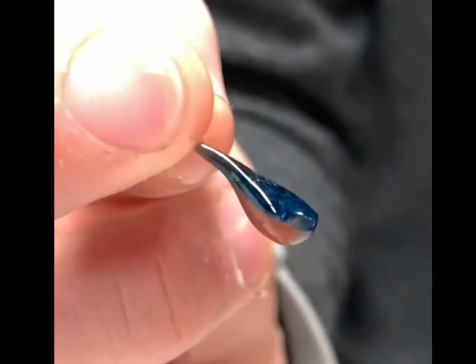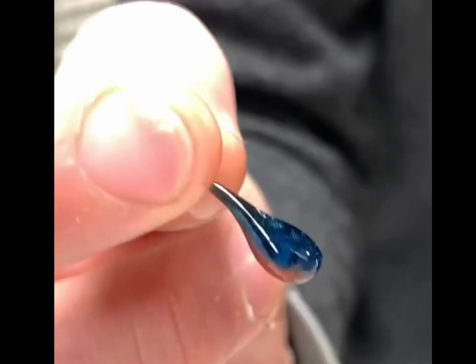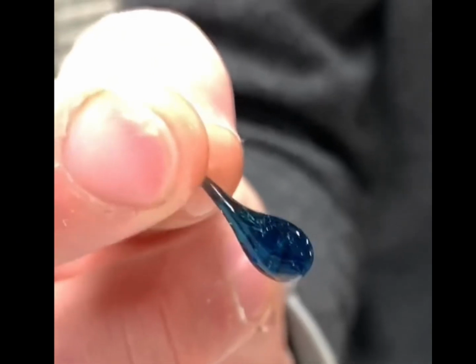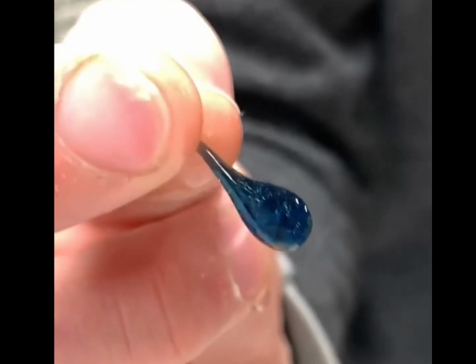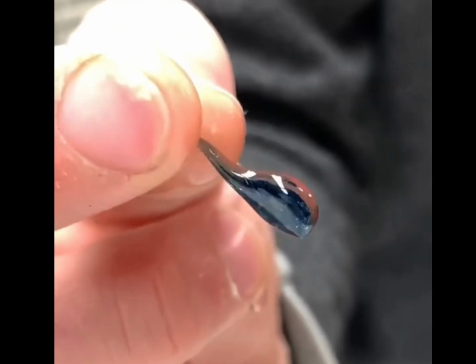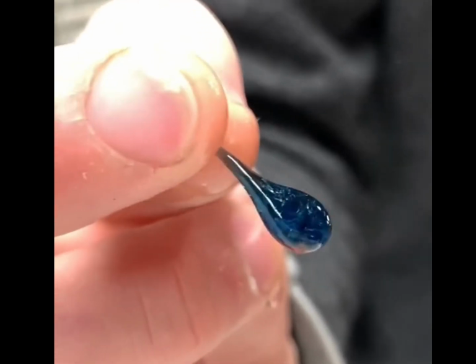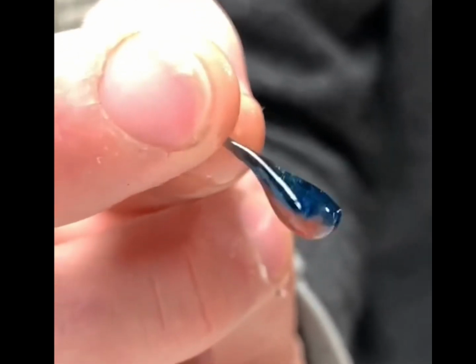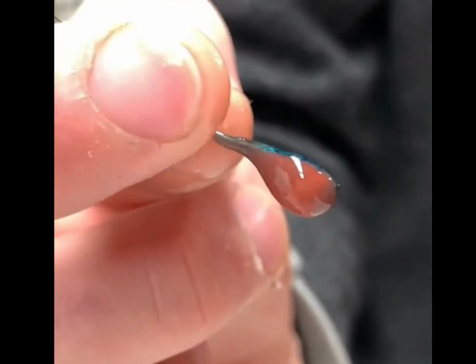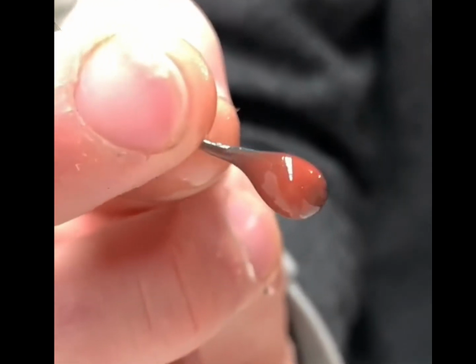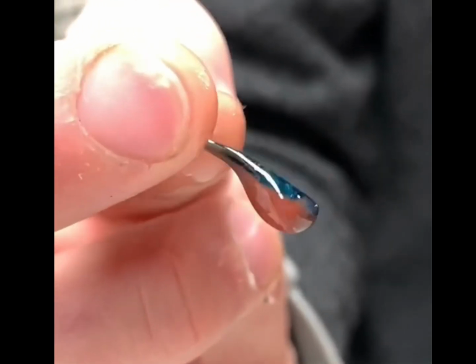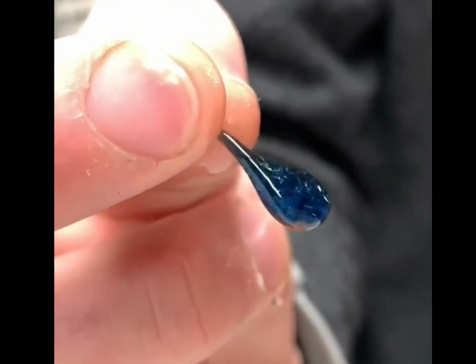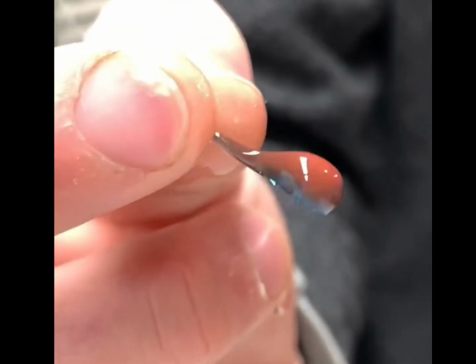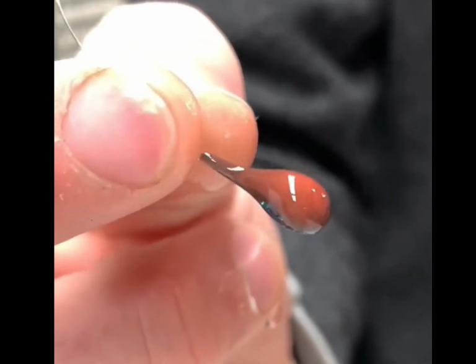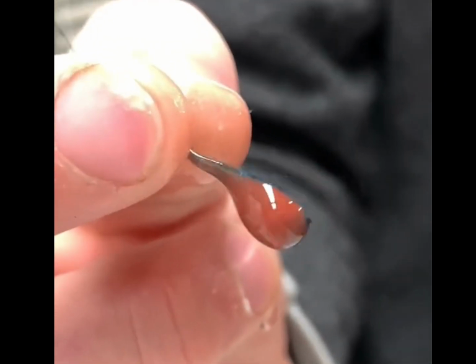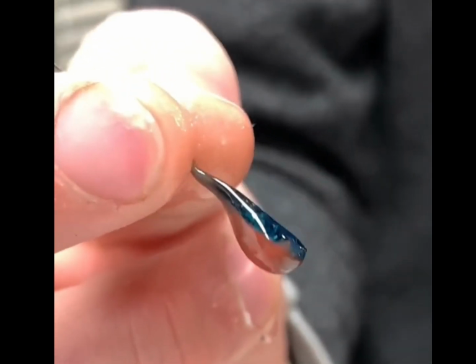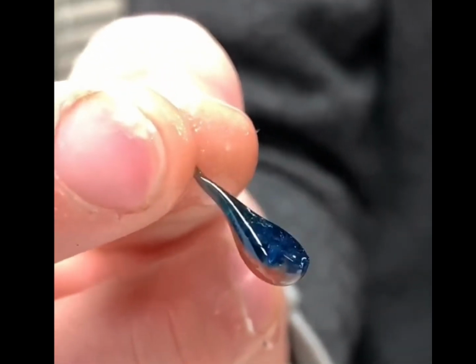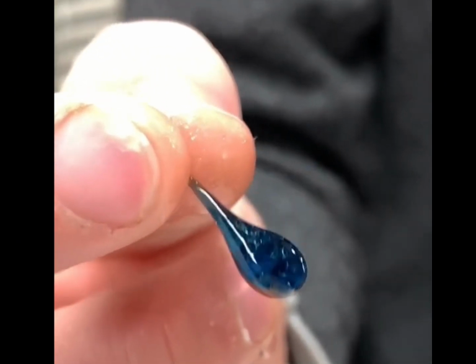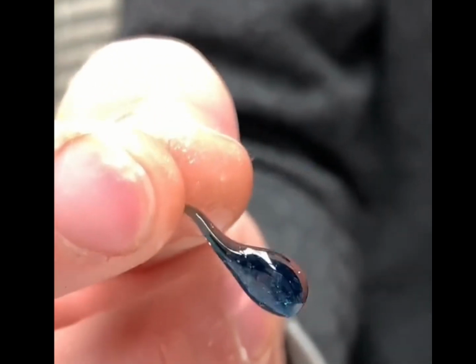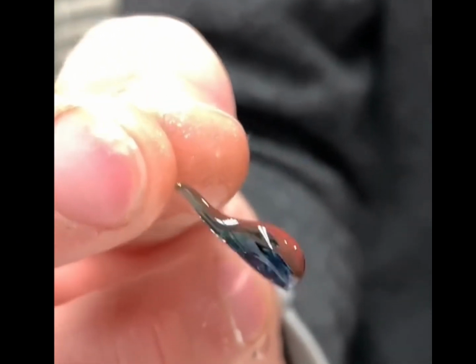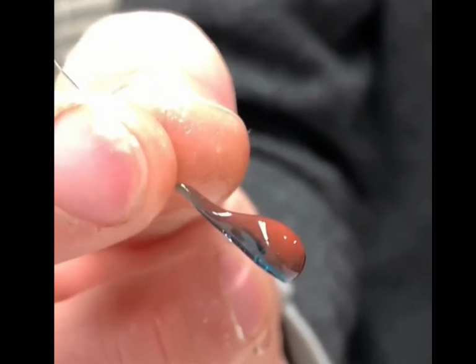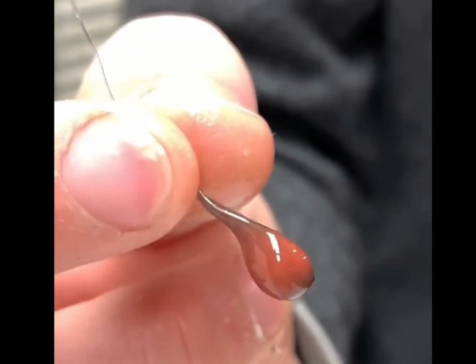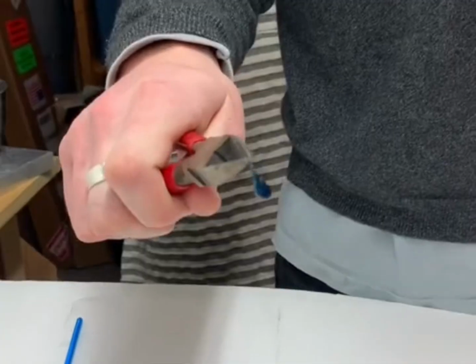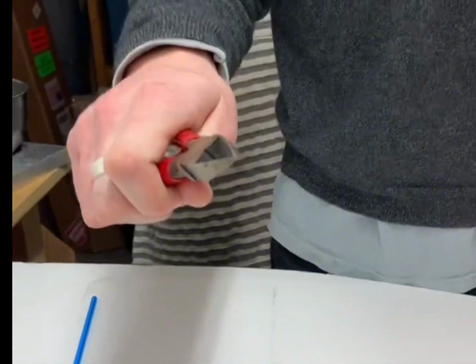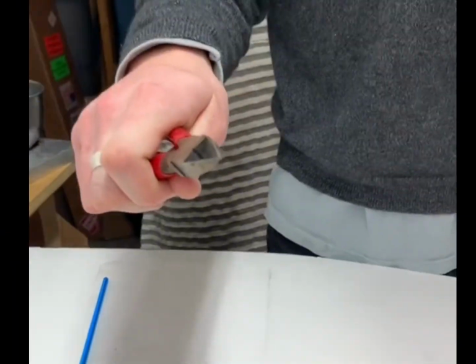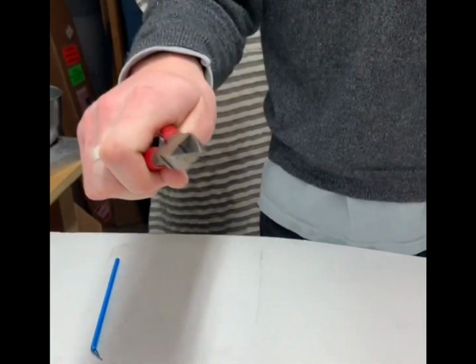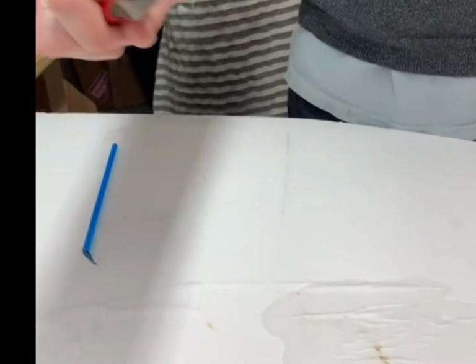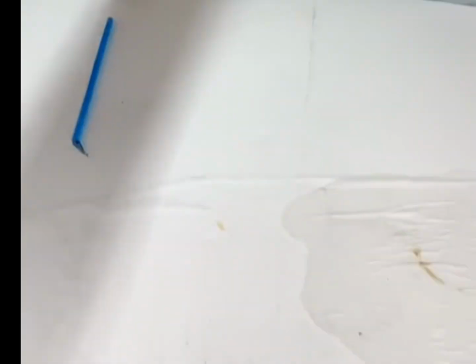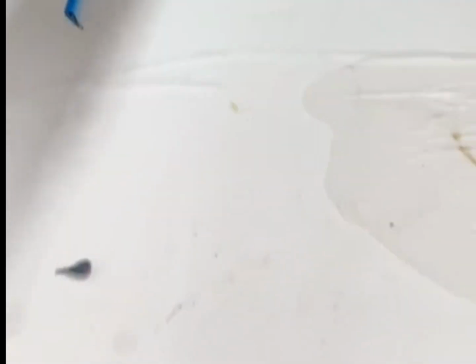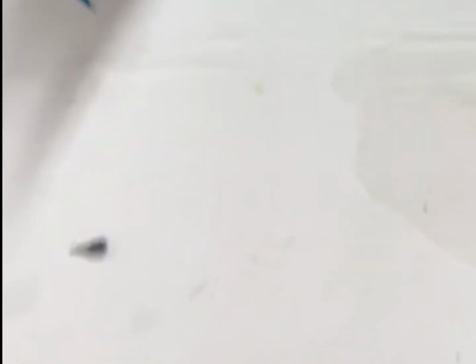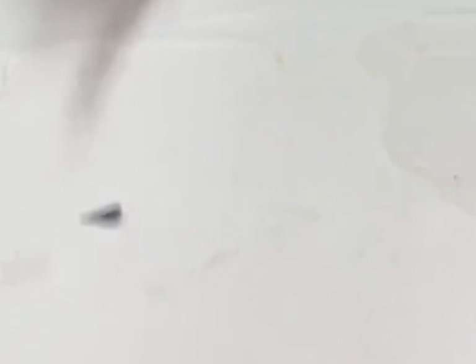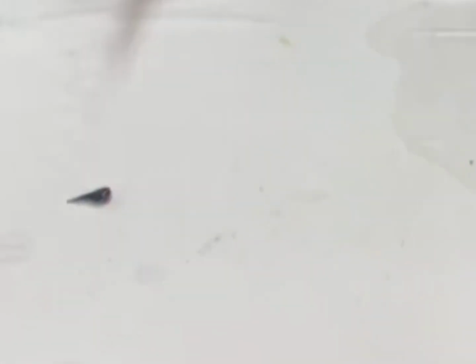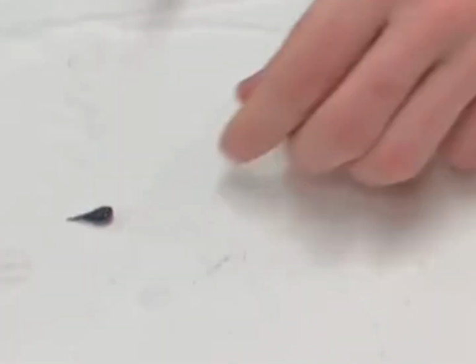The drop is multicolored with a flat bottom and round top, but it doesn't explode when the tail is broken, so it's not a Prince Rupert's drop.